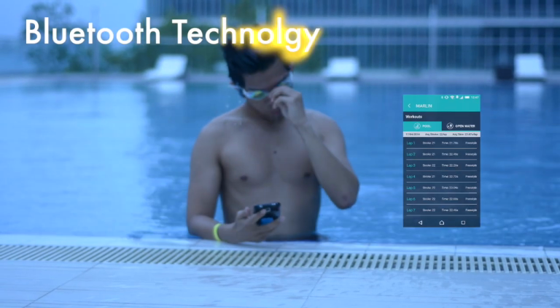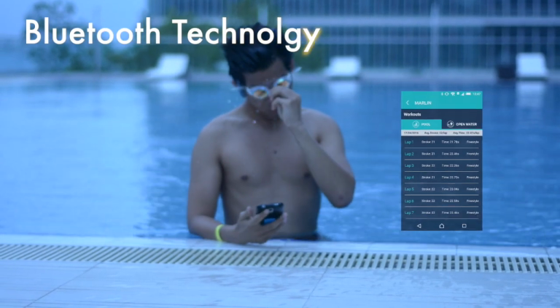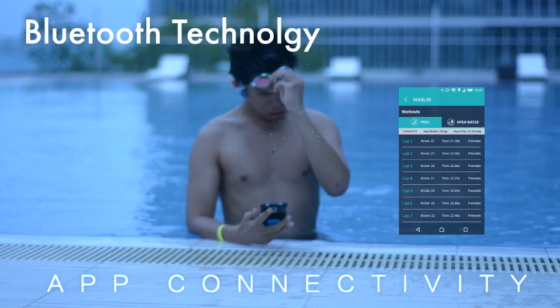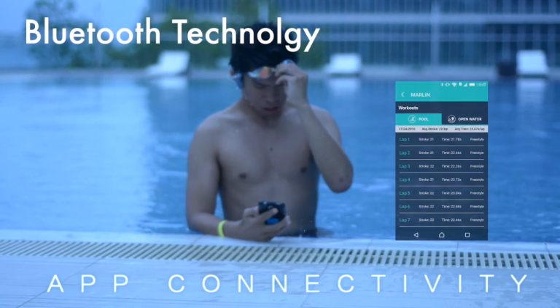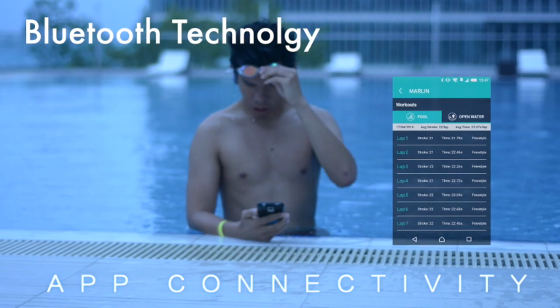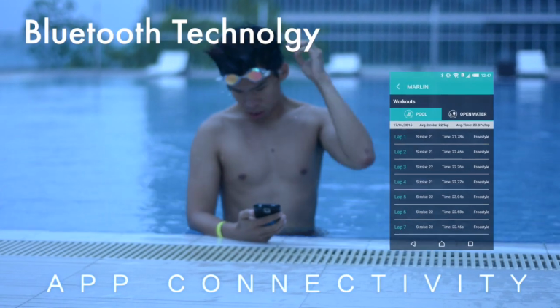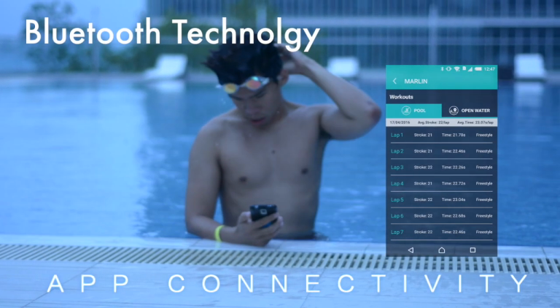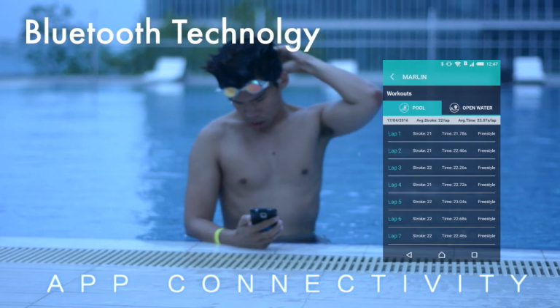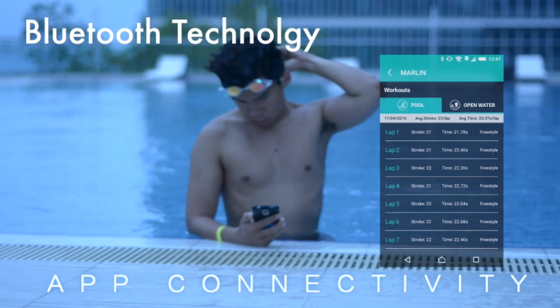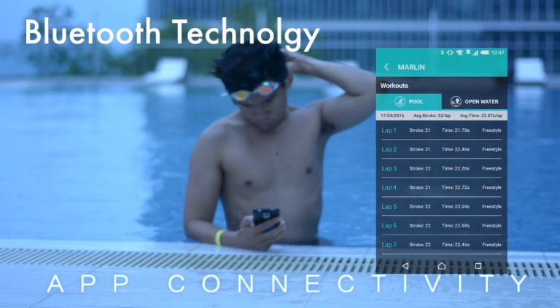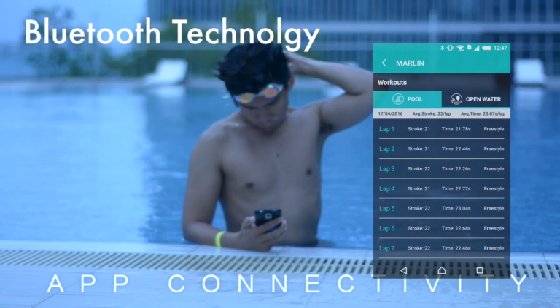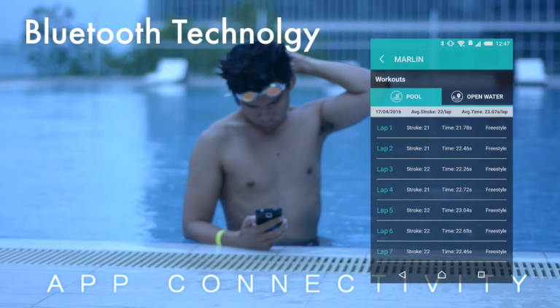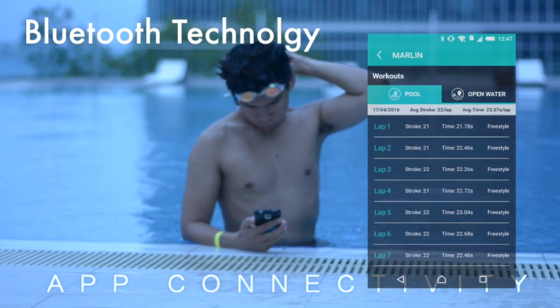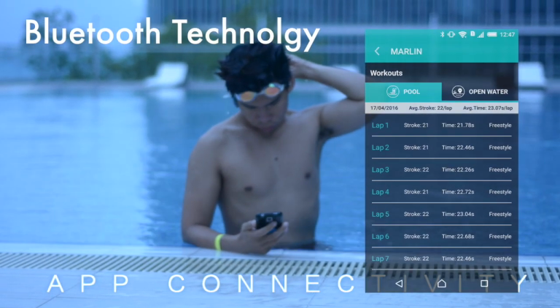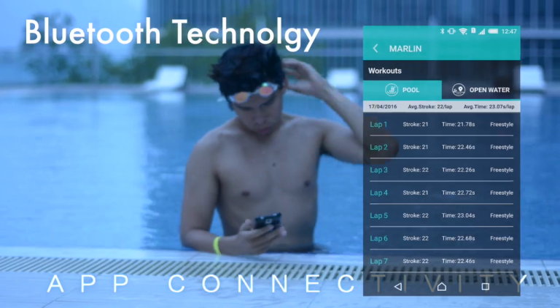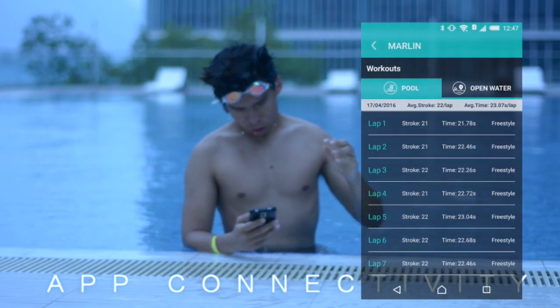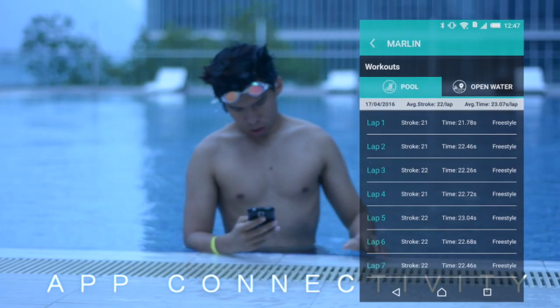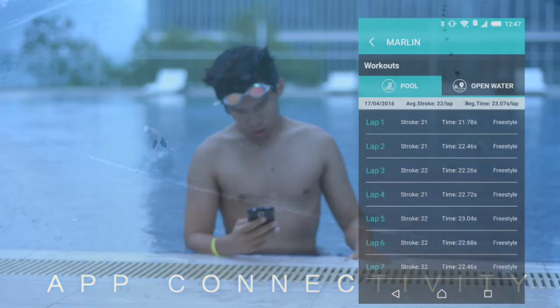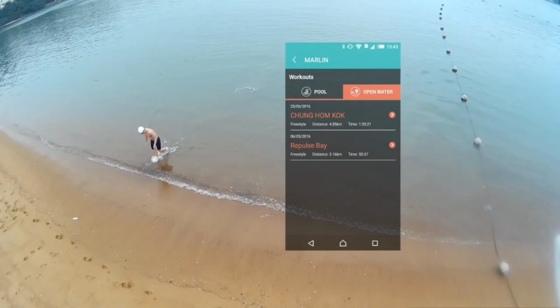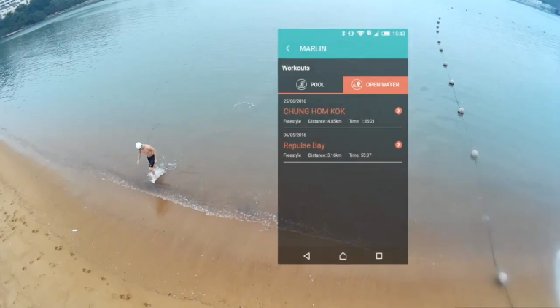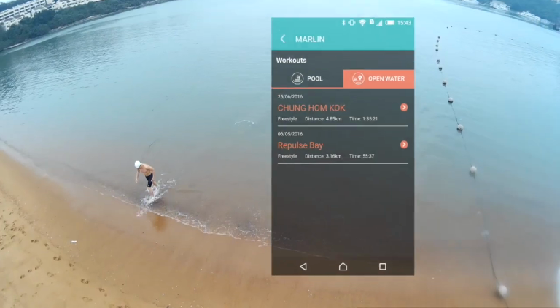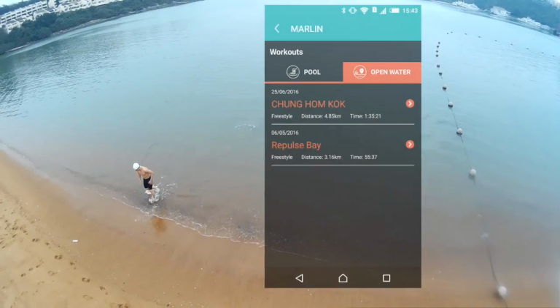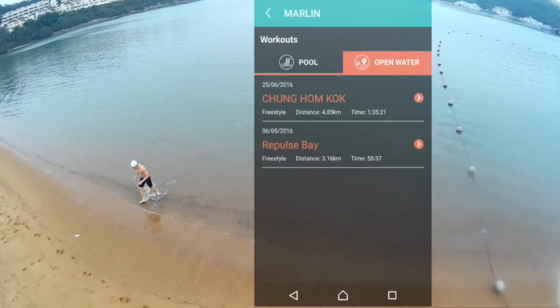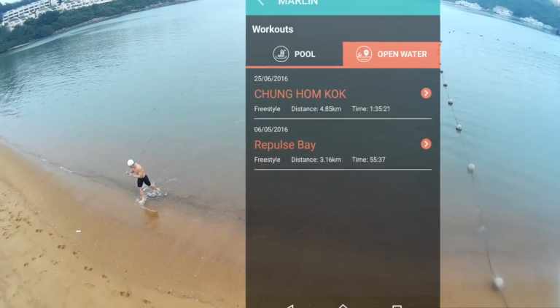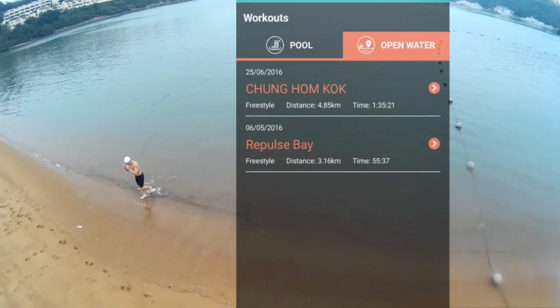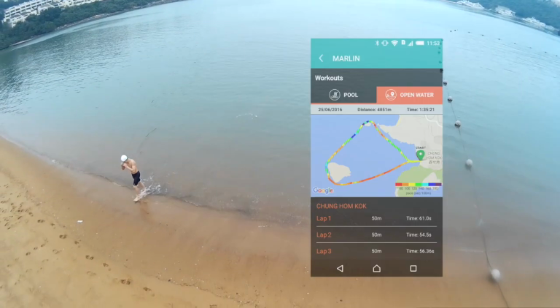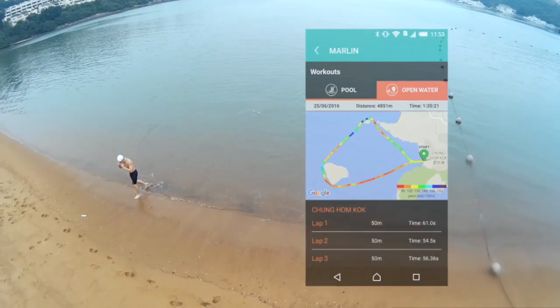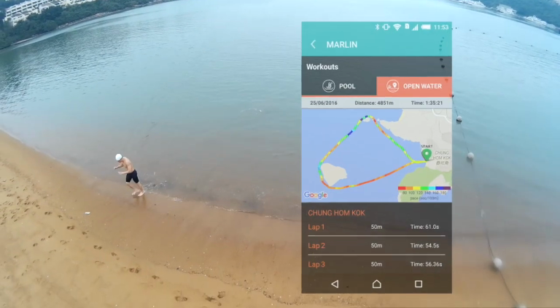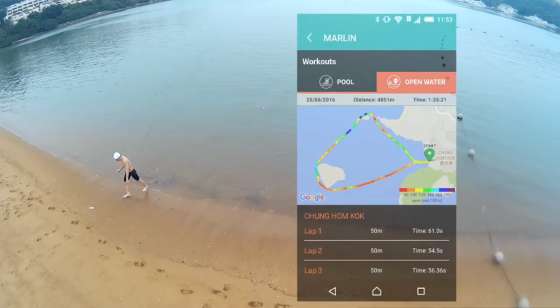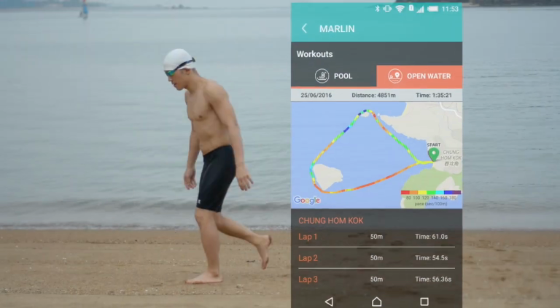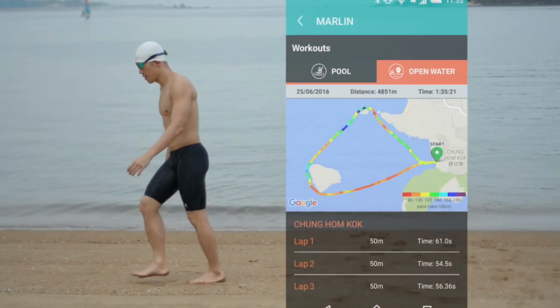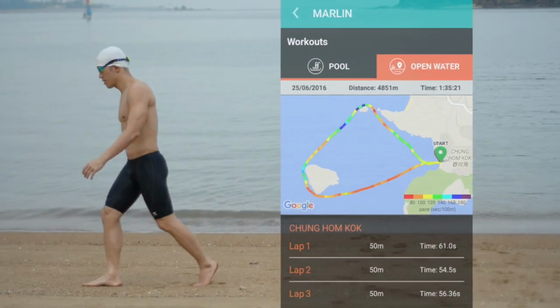After you swim, you can synchronize your data through the Marlin app. Share your data on your favorite workout portal.